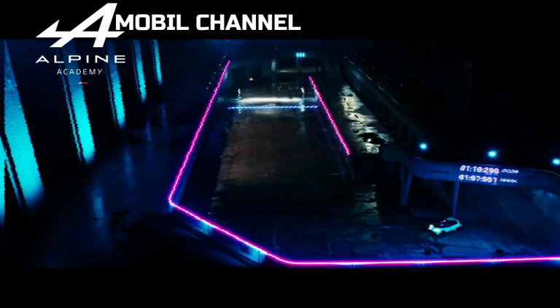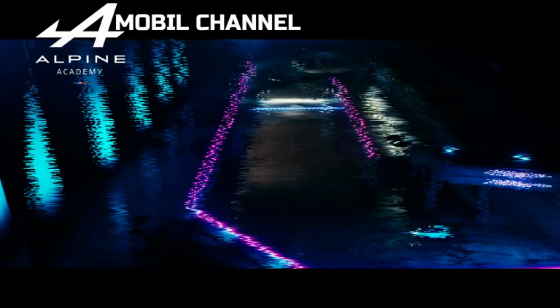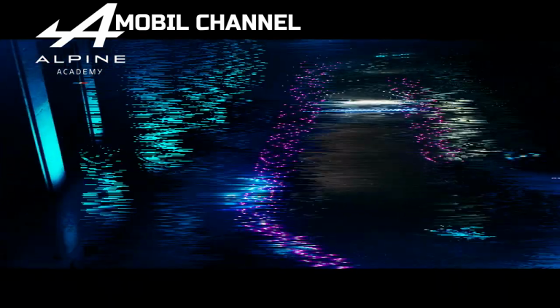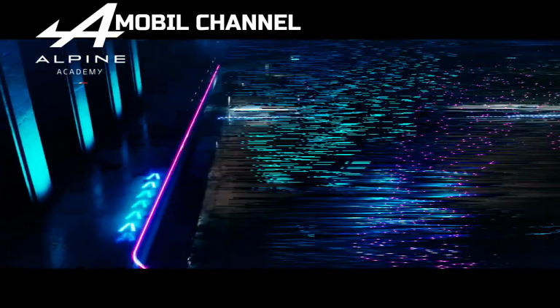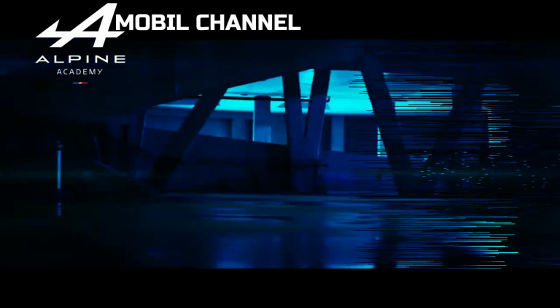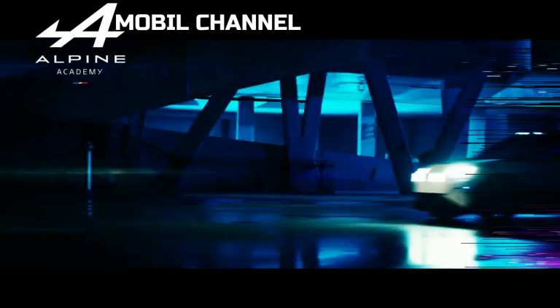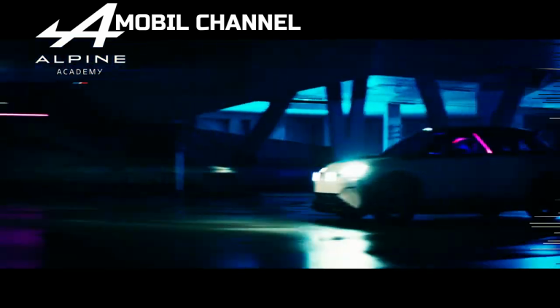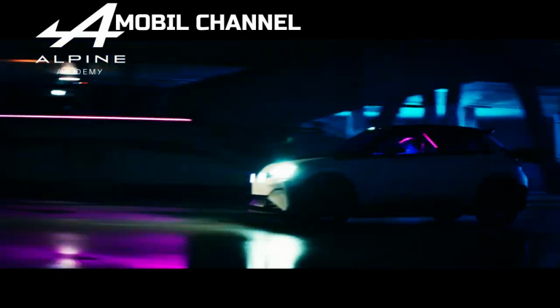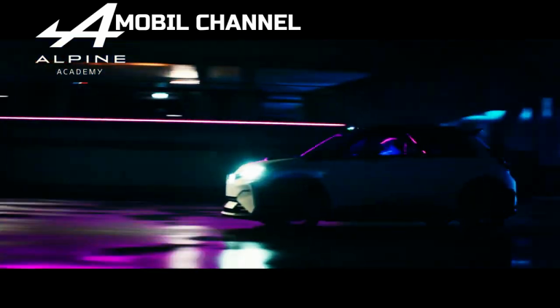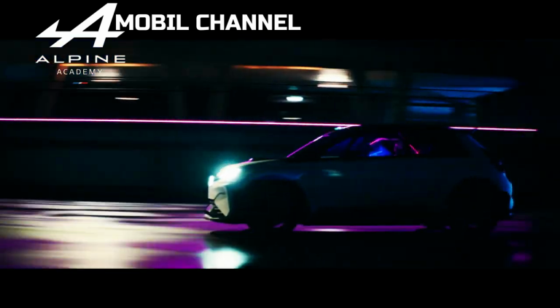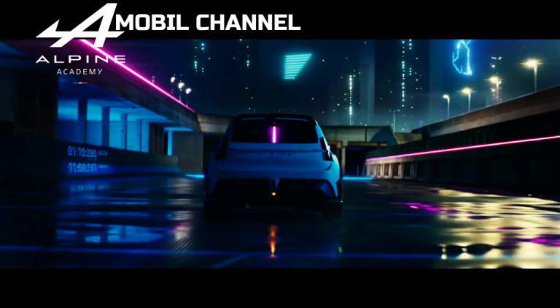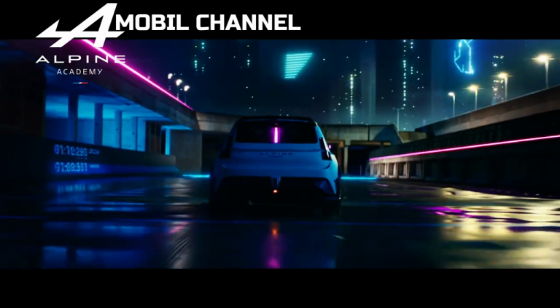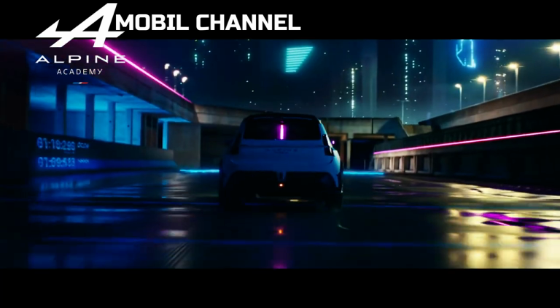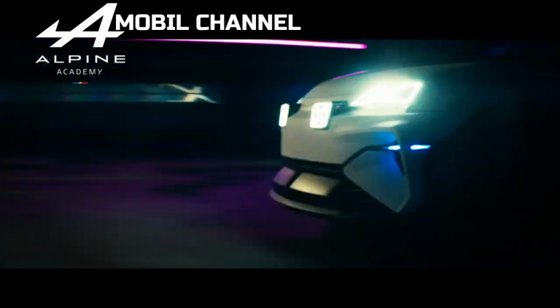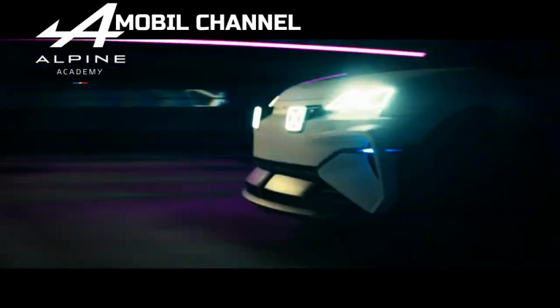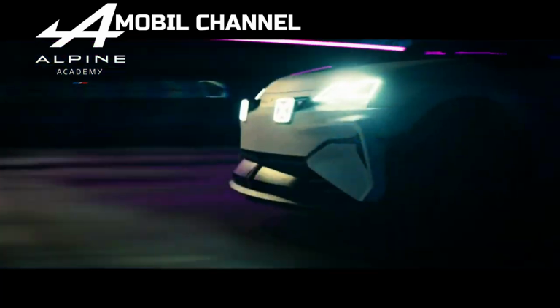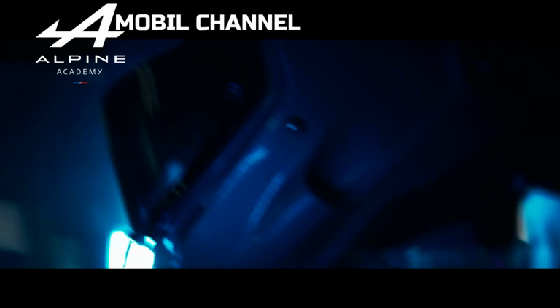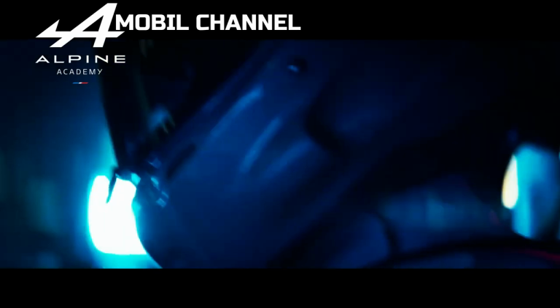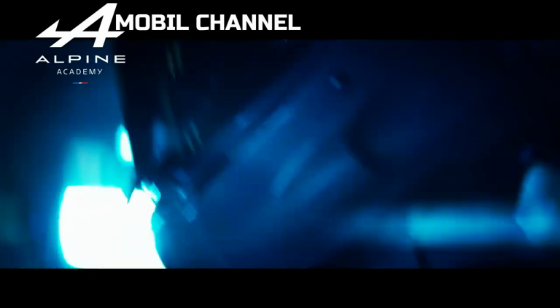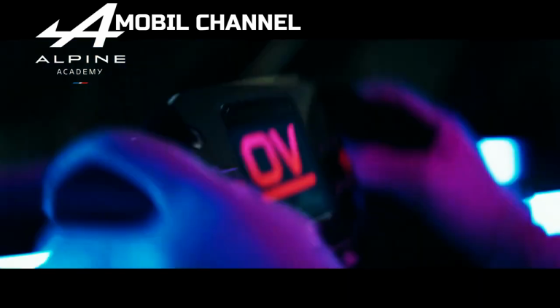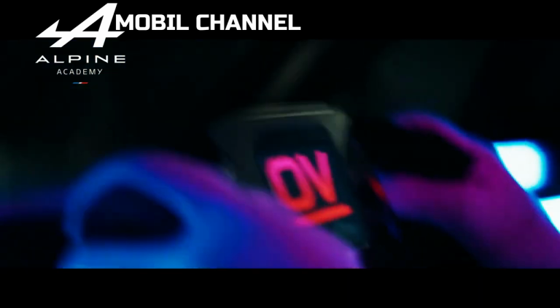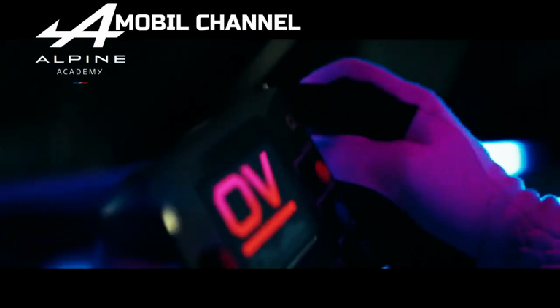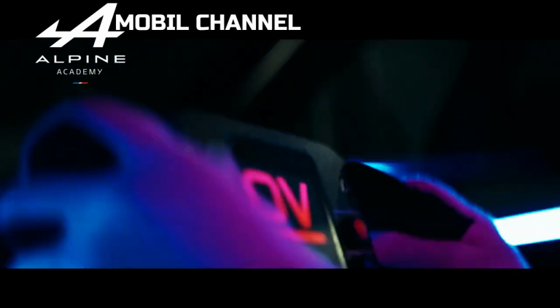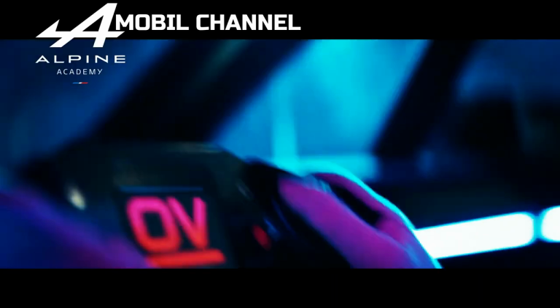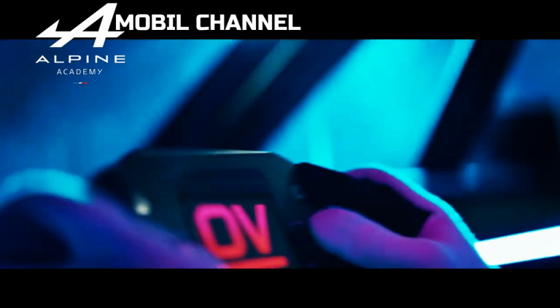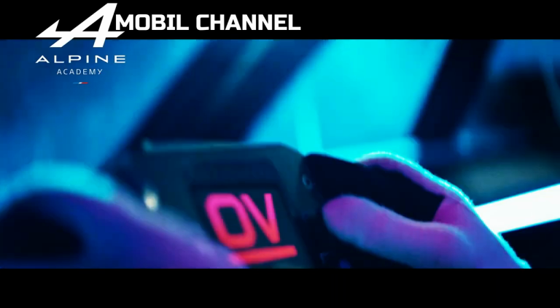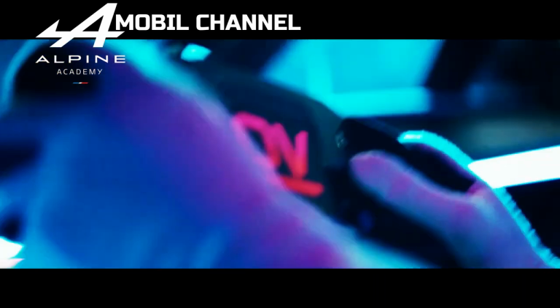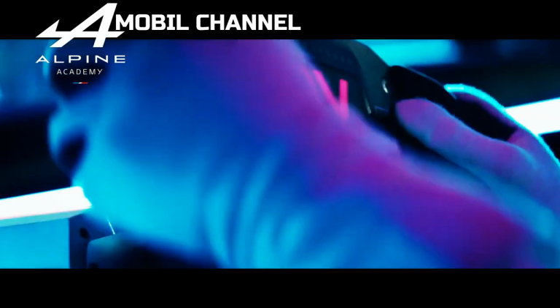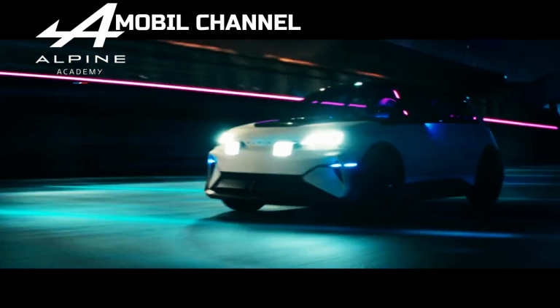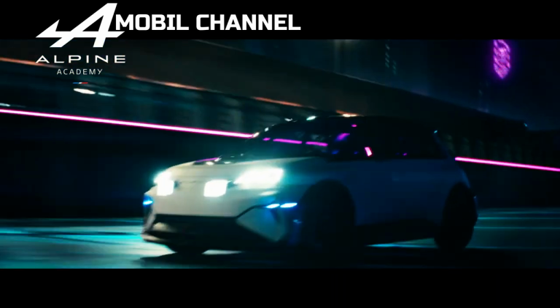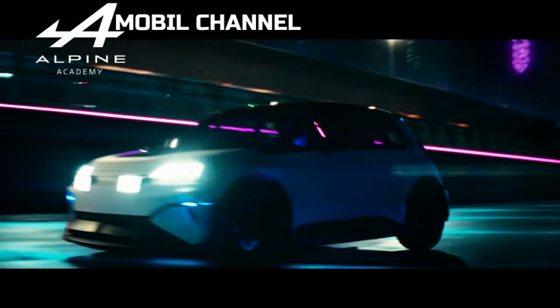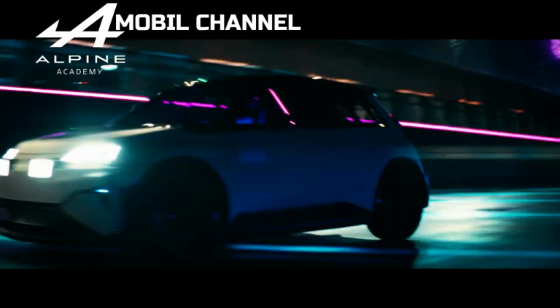Alpine A290 Beta electric hot hatch concept launching this month.